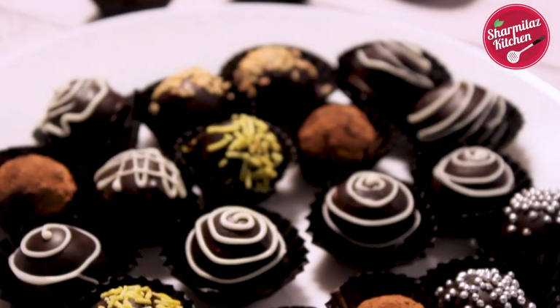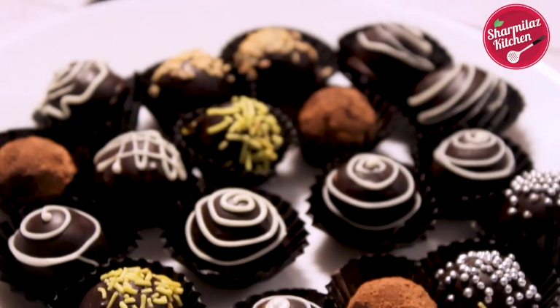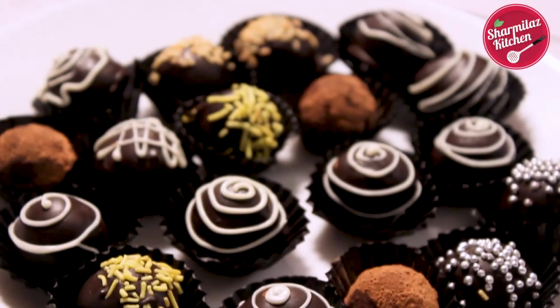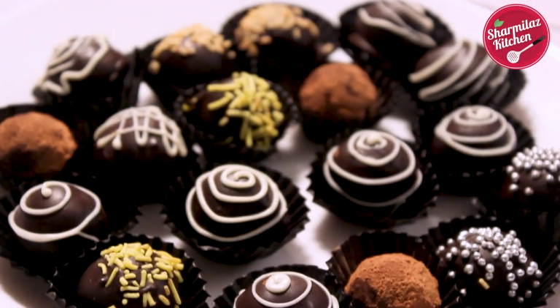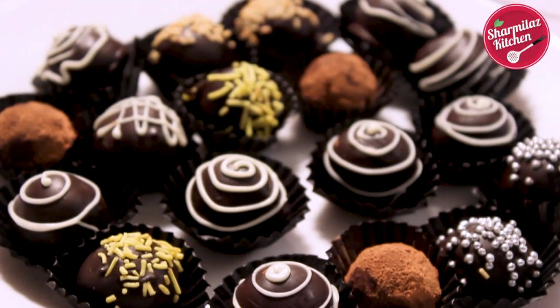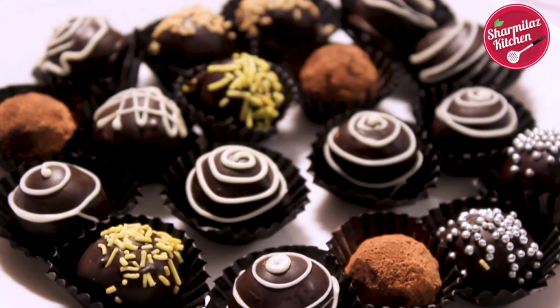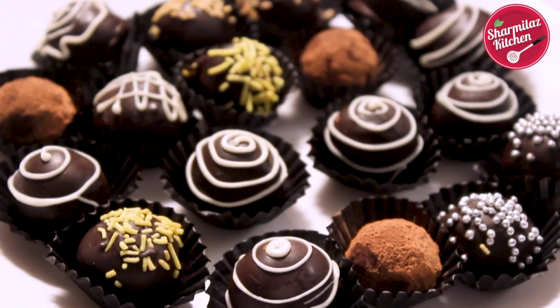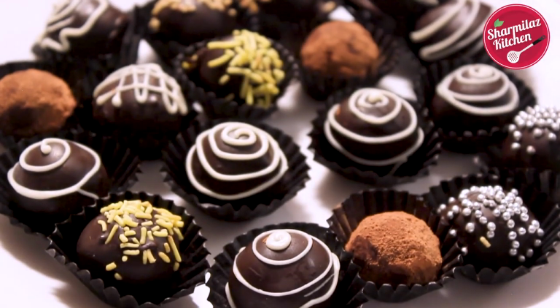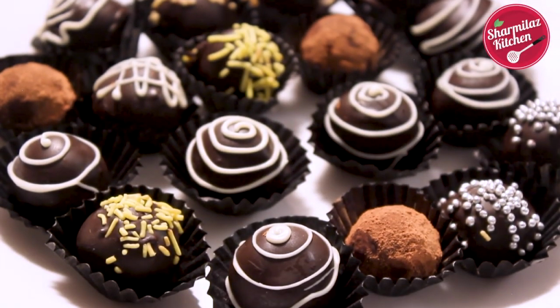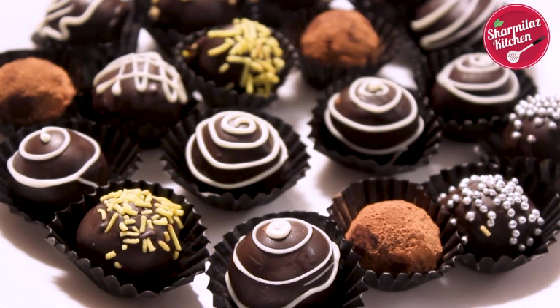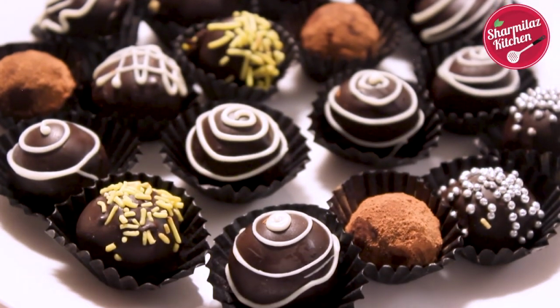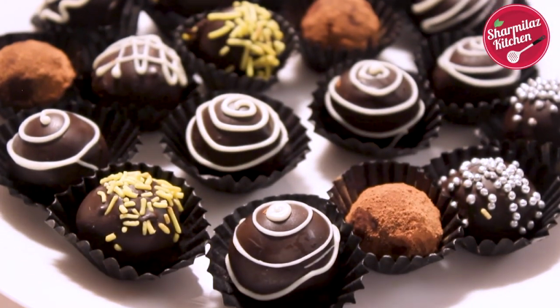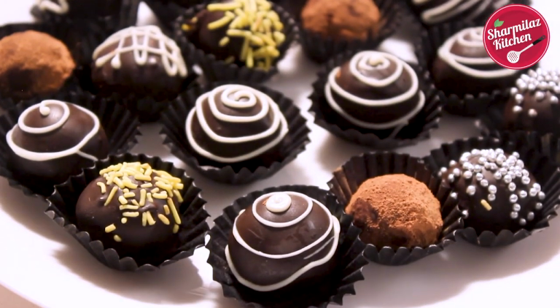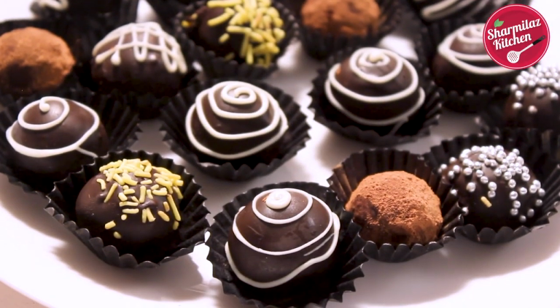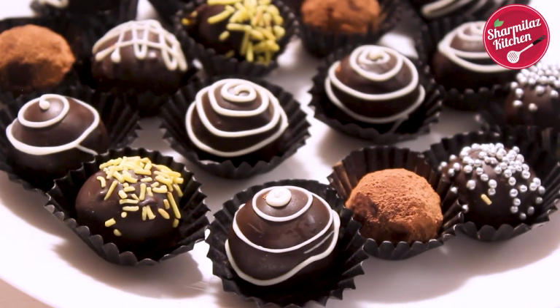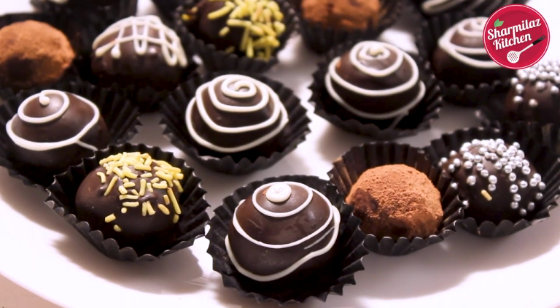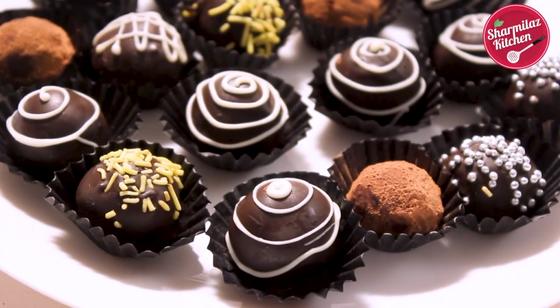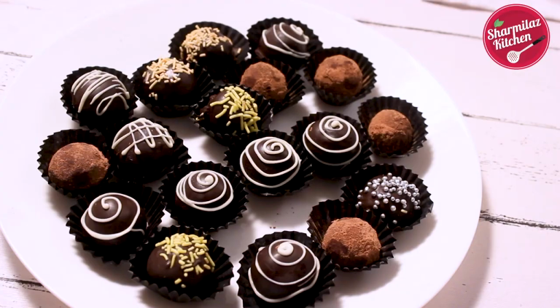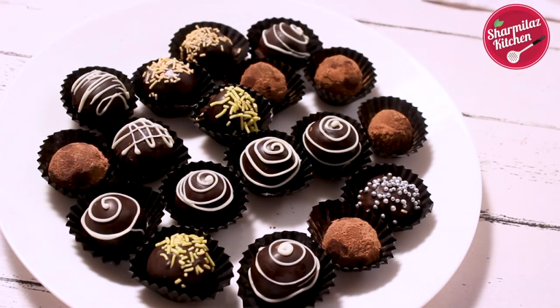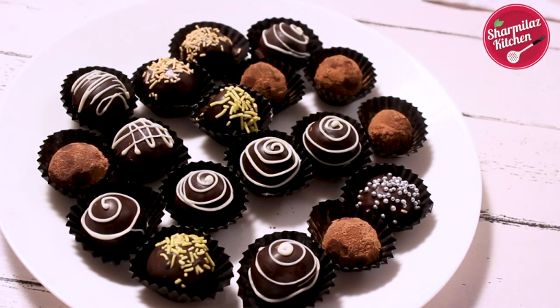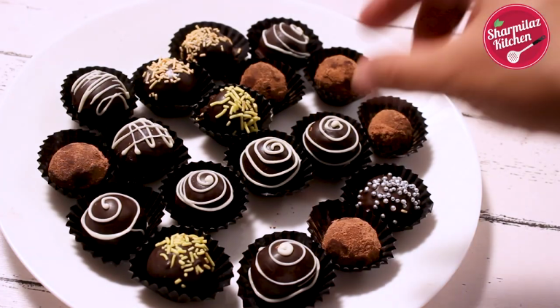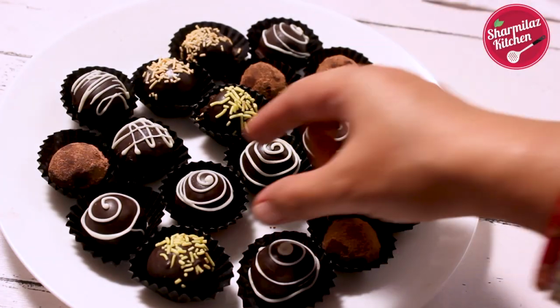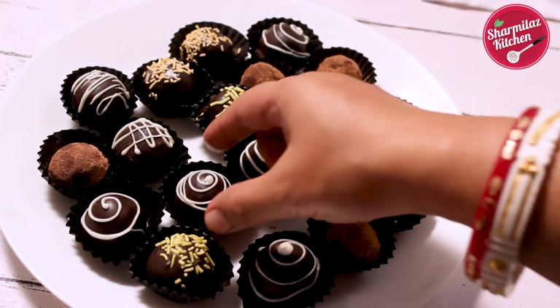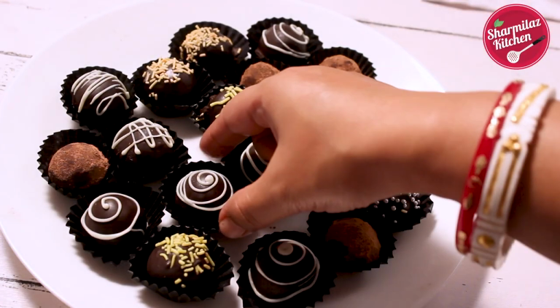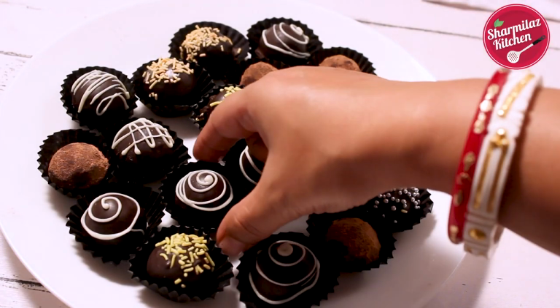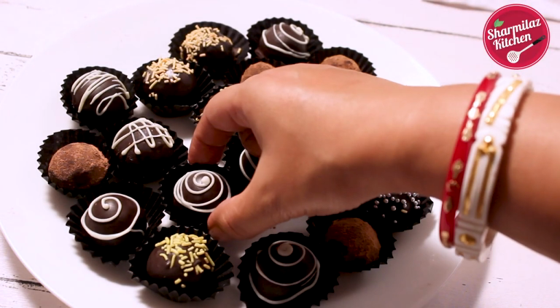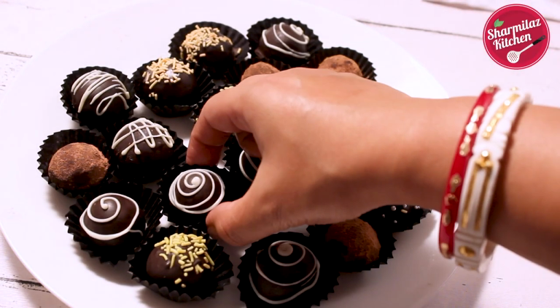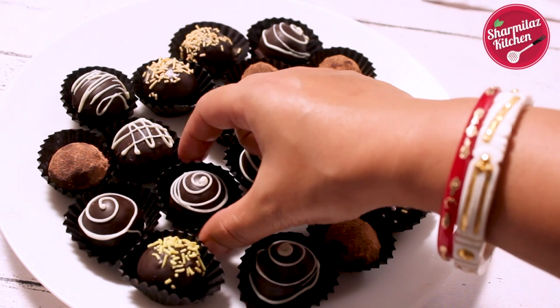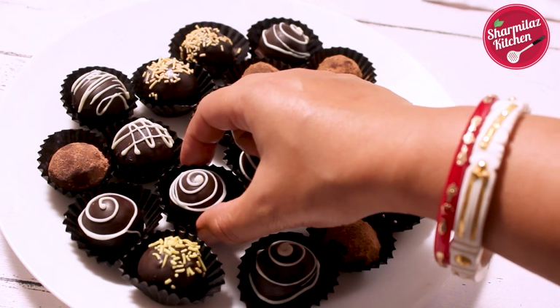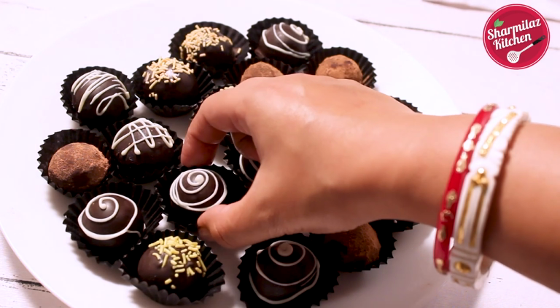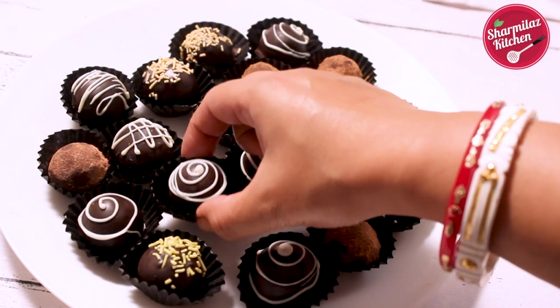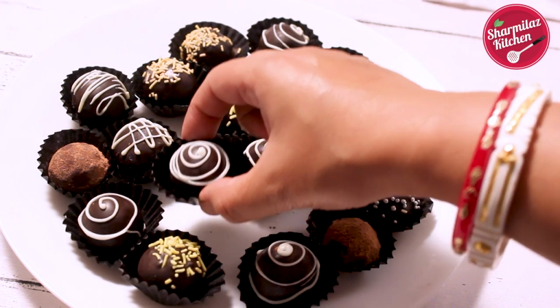These are mildly sweet, insanely fudgy, and intensely flavored with rum.